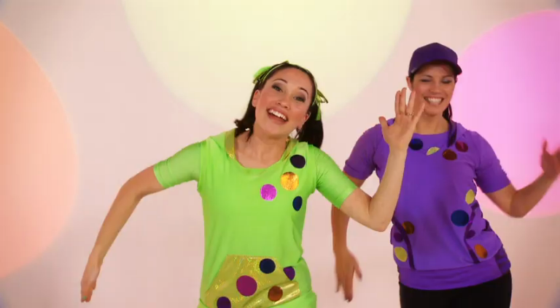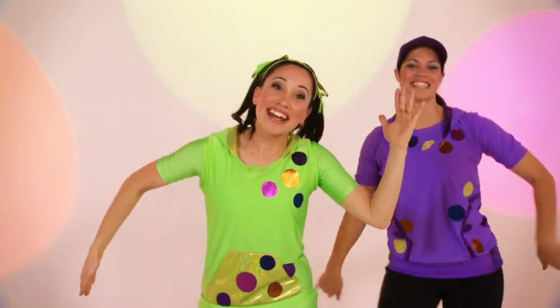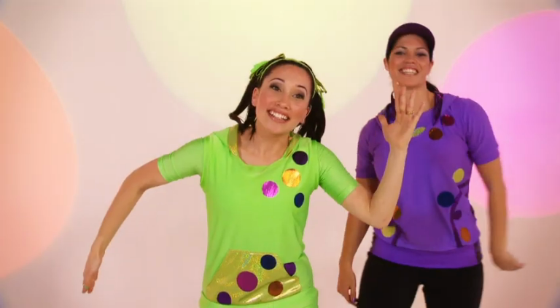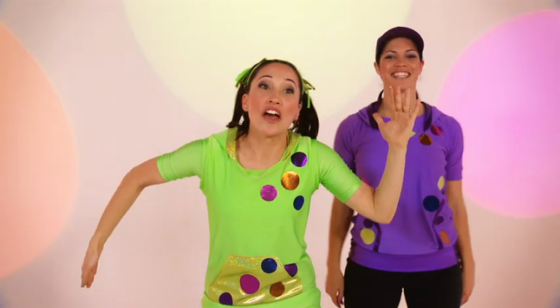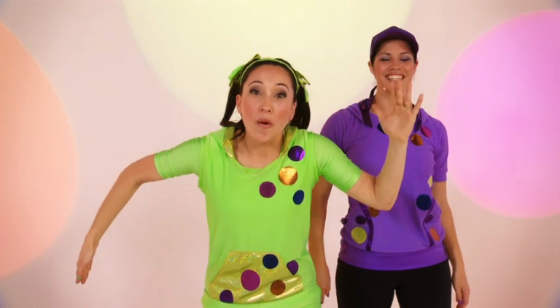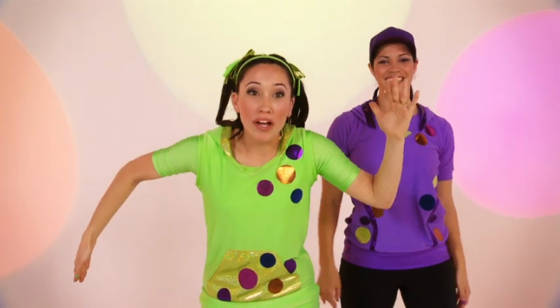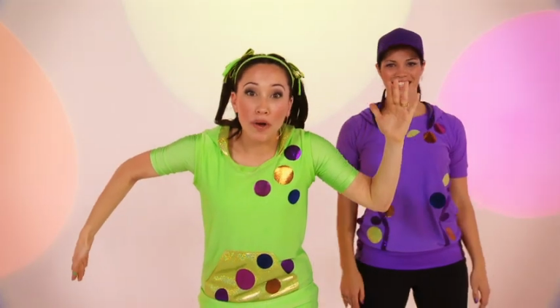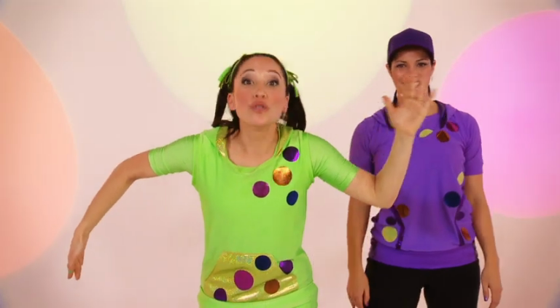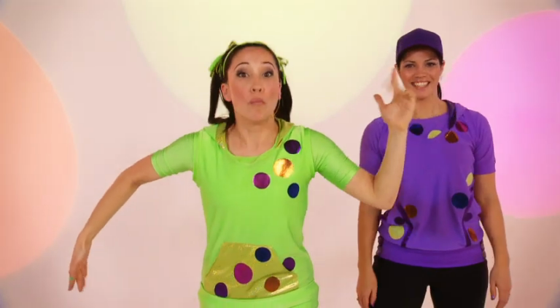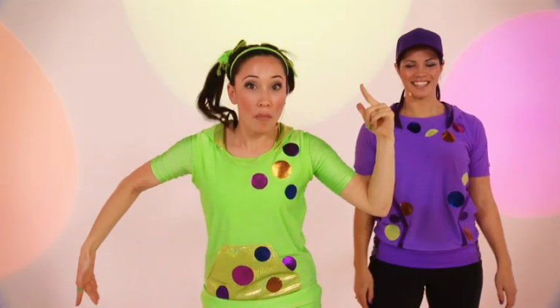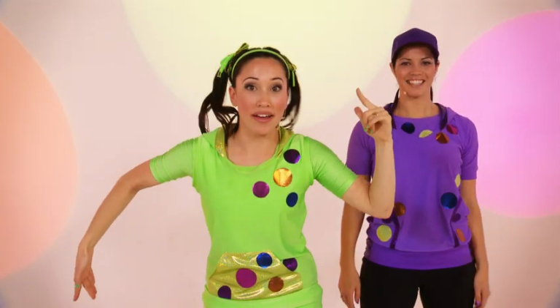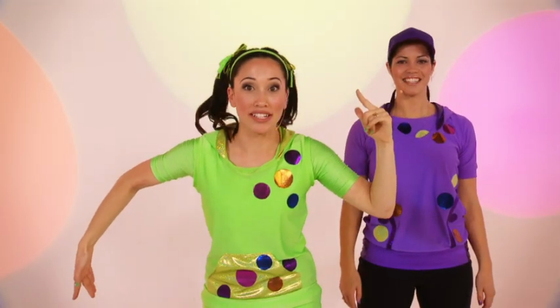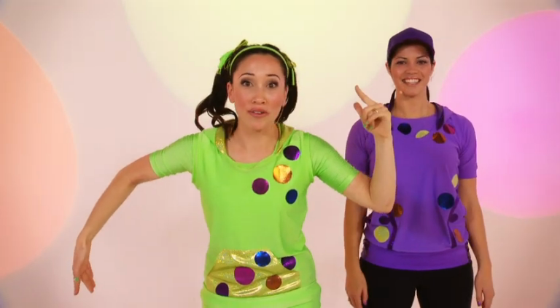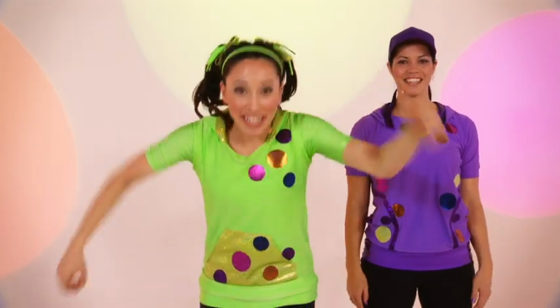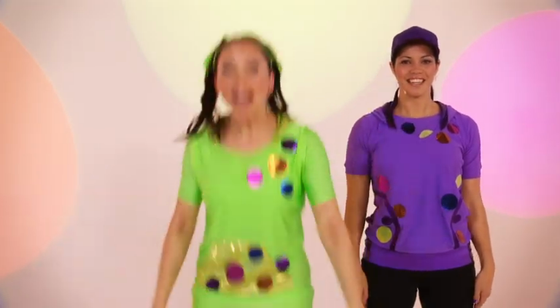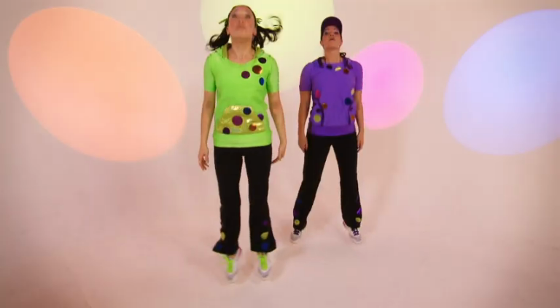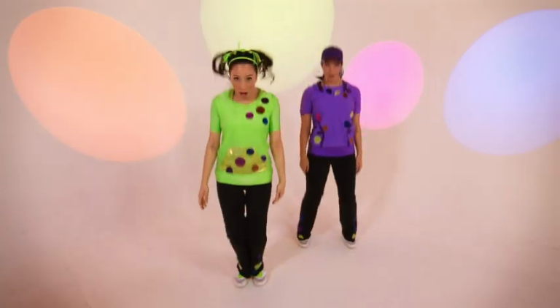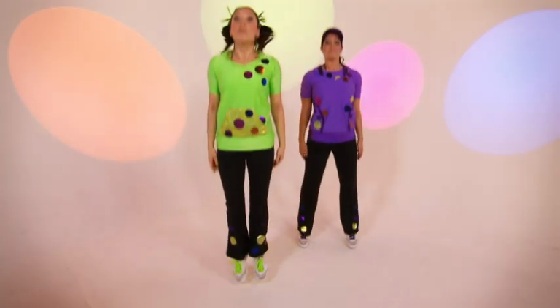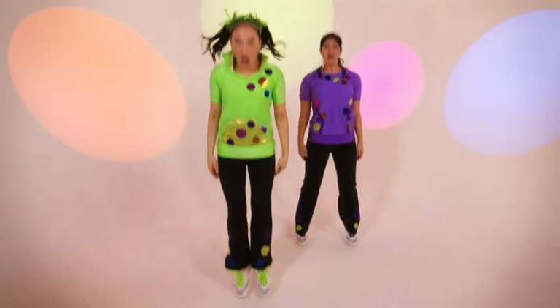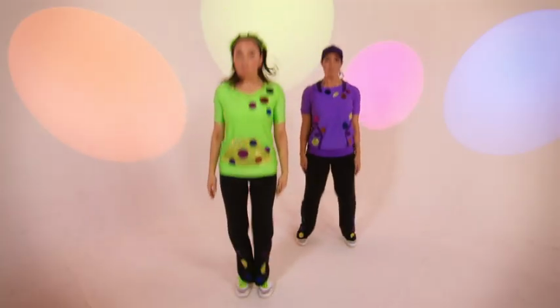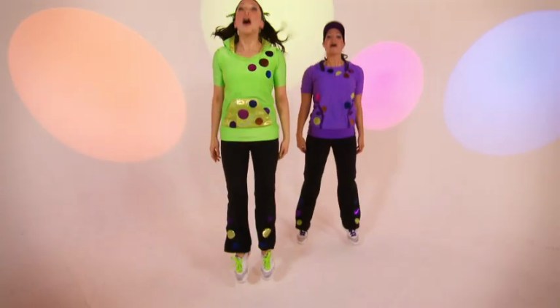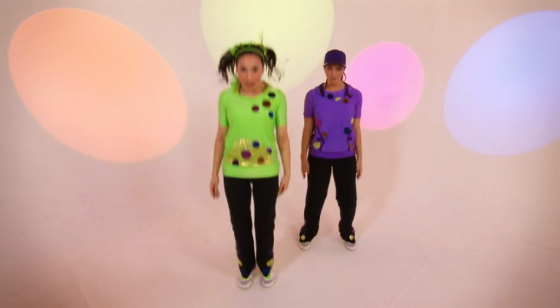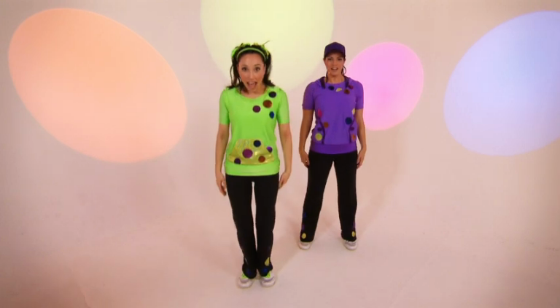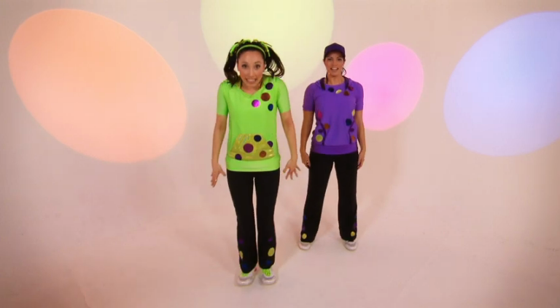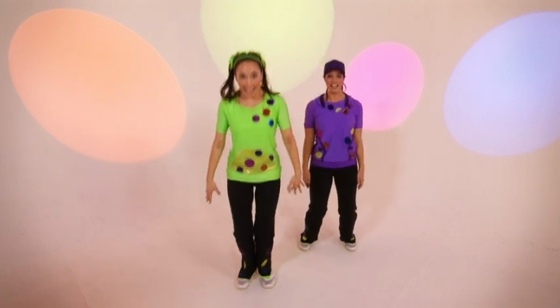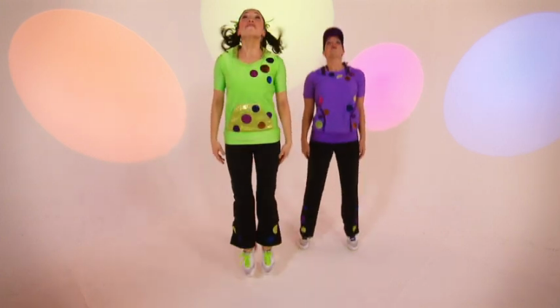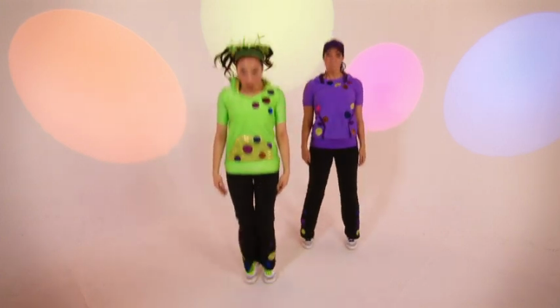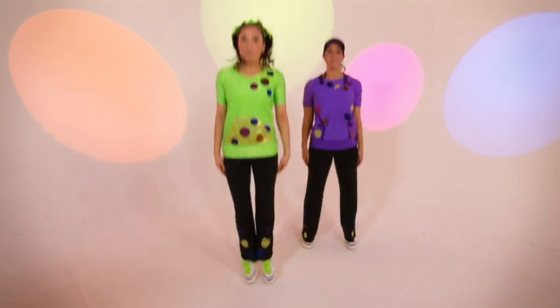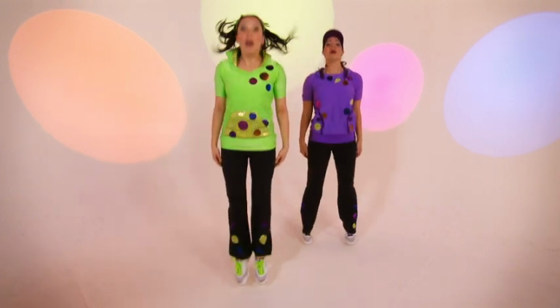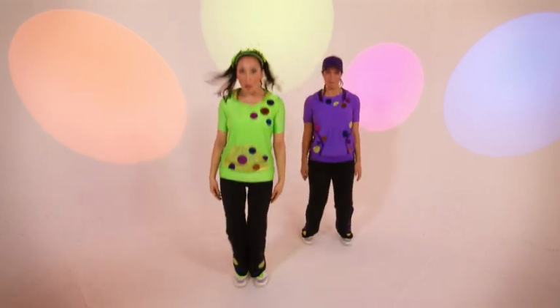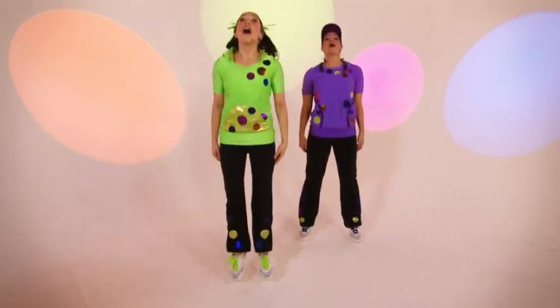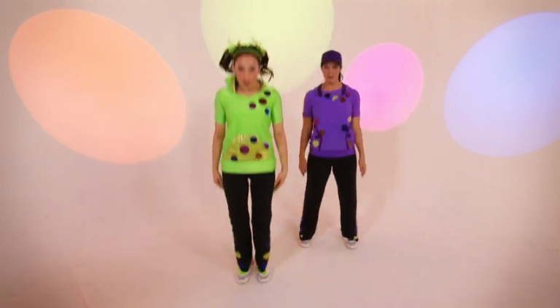Next, we're going to bop our heads. Ready? Bop, bop, bop. And again. Bop, bop, bop.